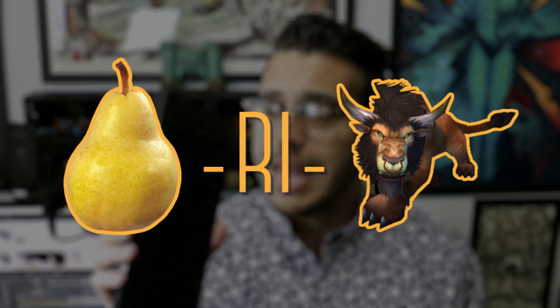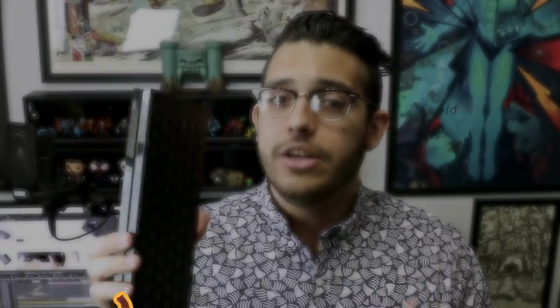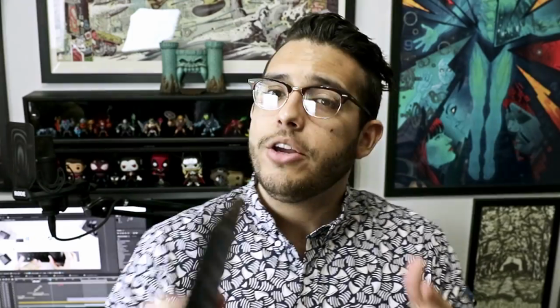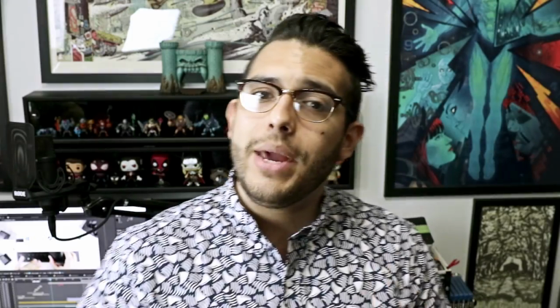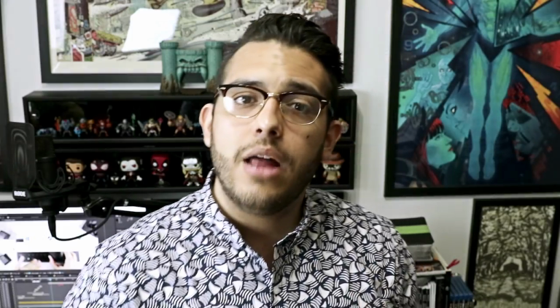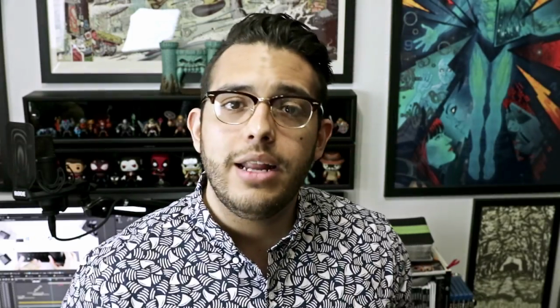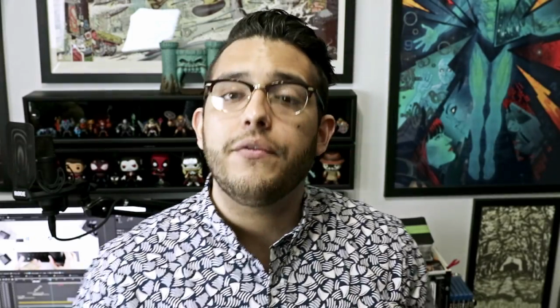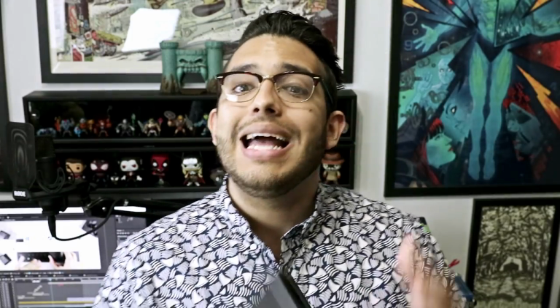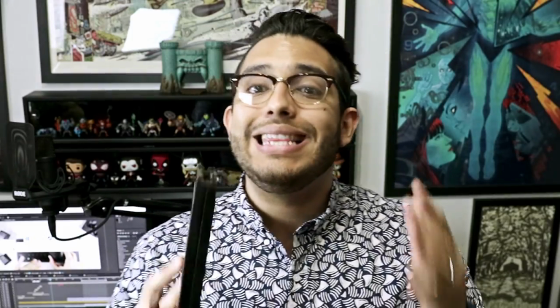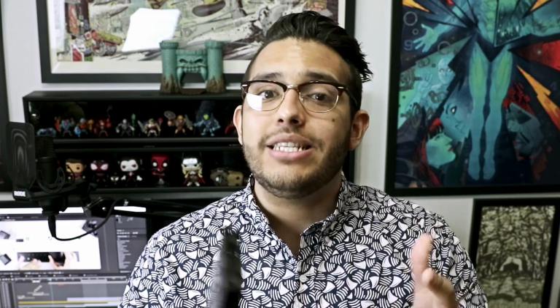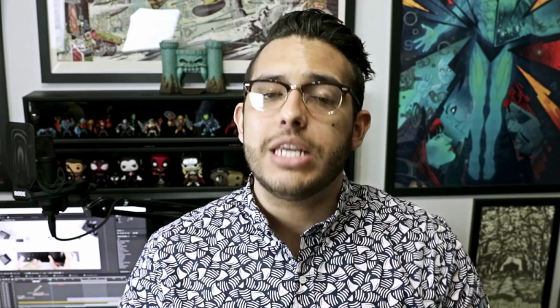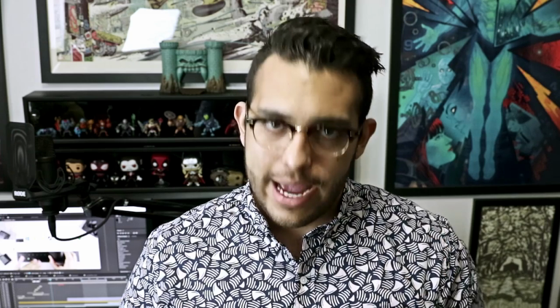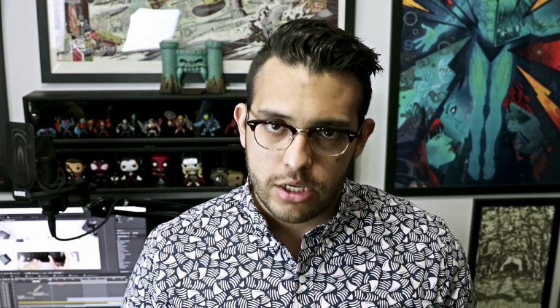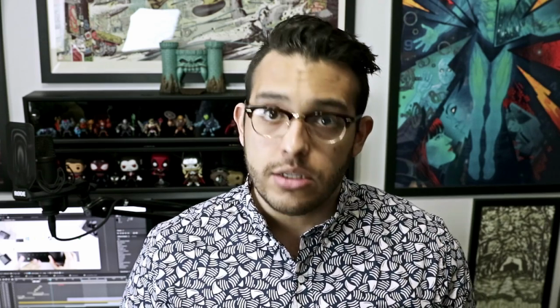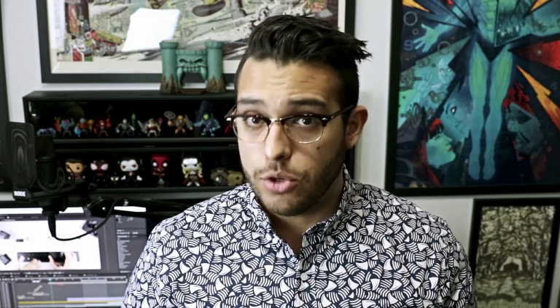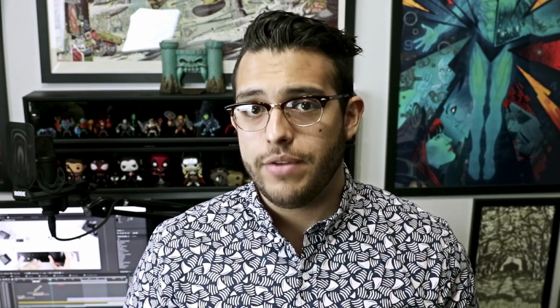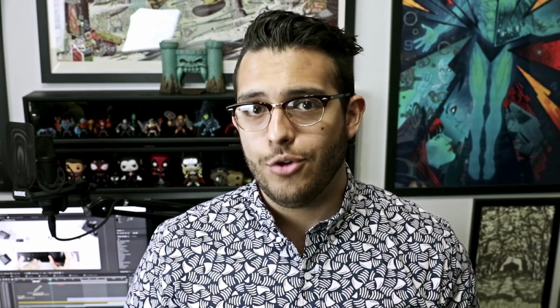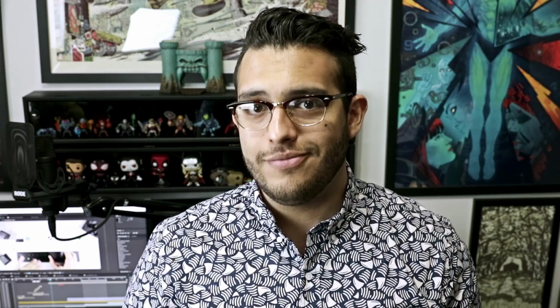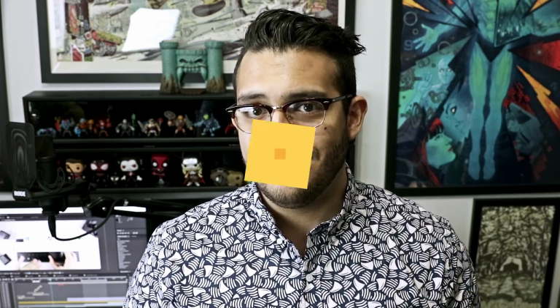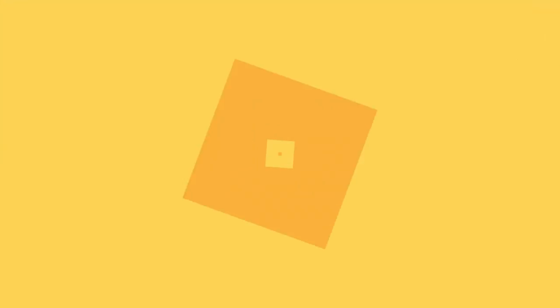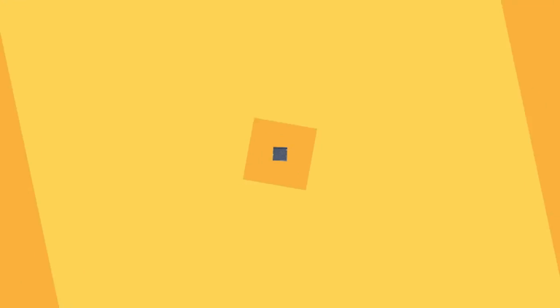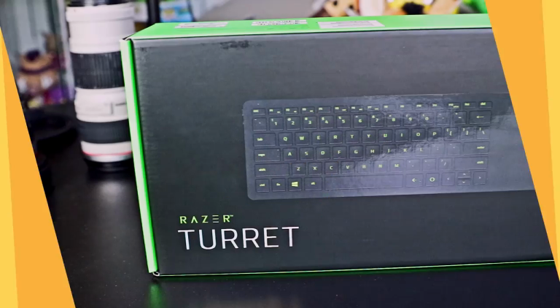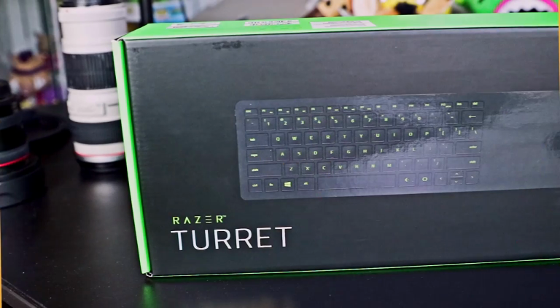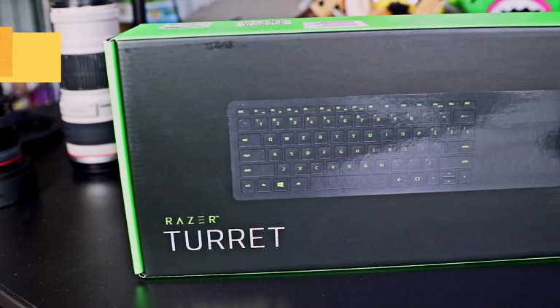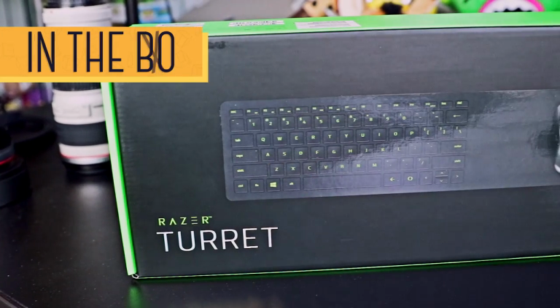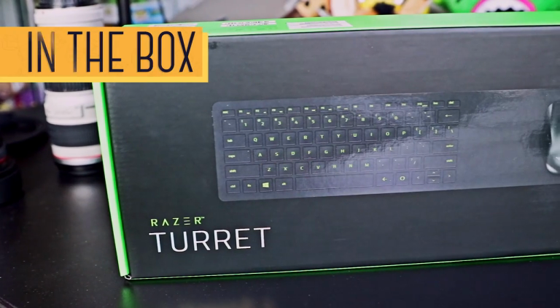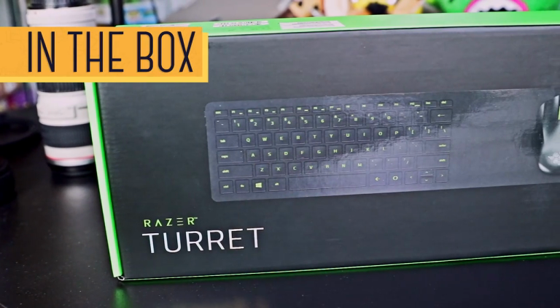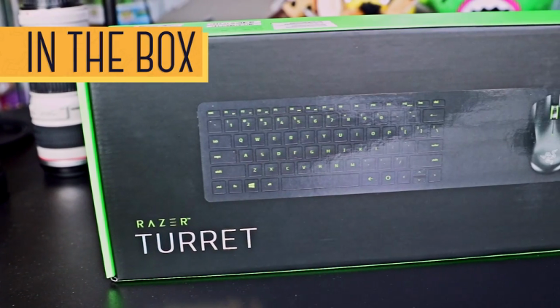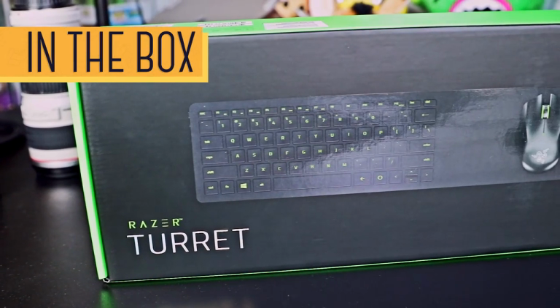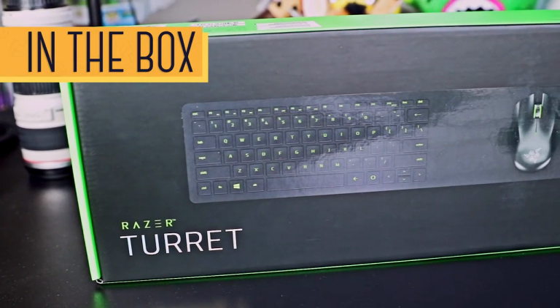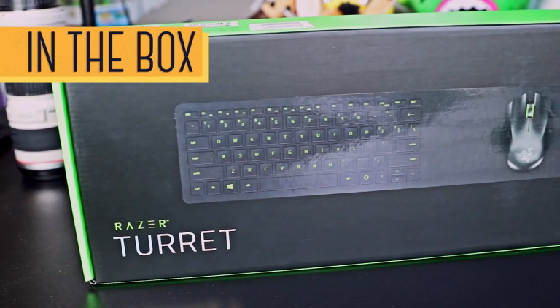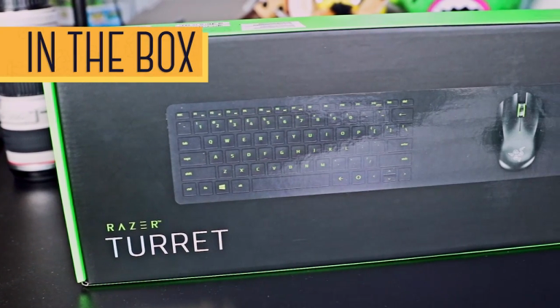So you waited long enough. Let's get to the review. Let's start off with what's in the box.